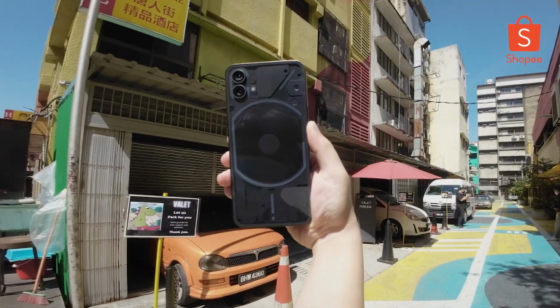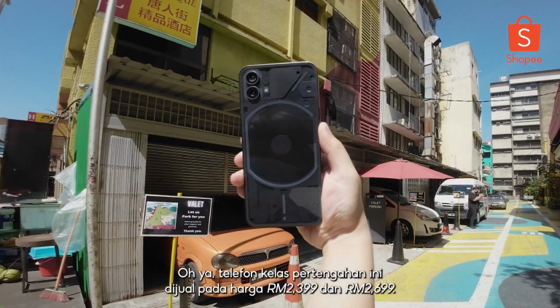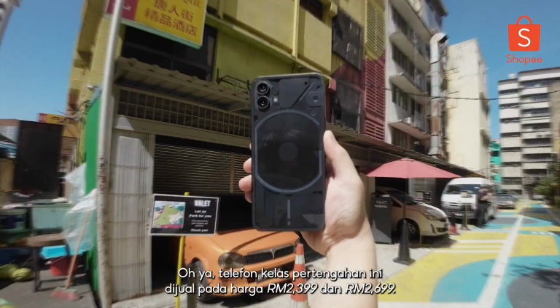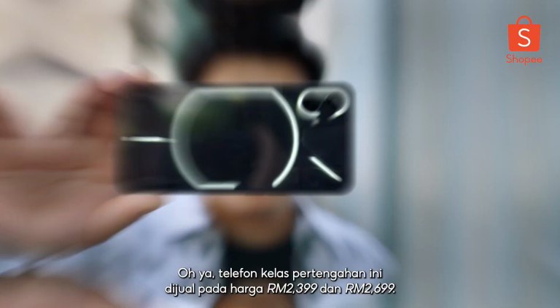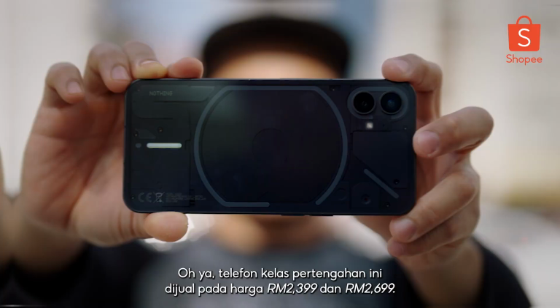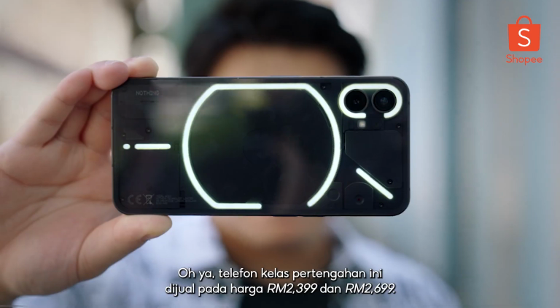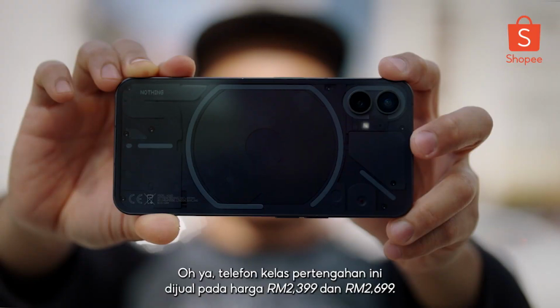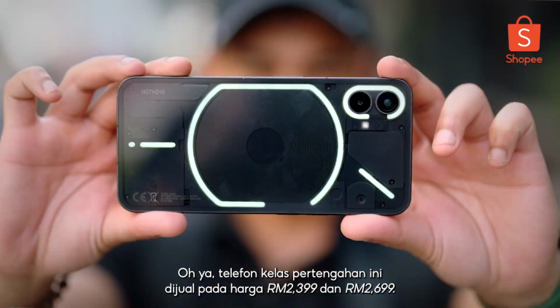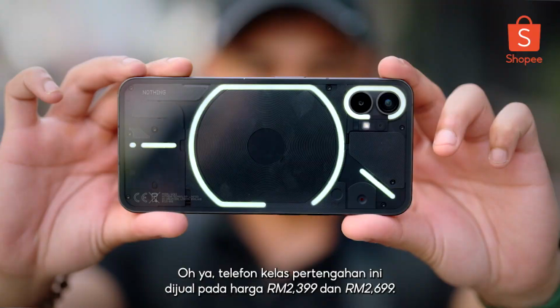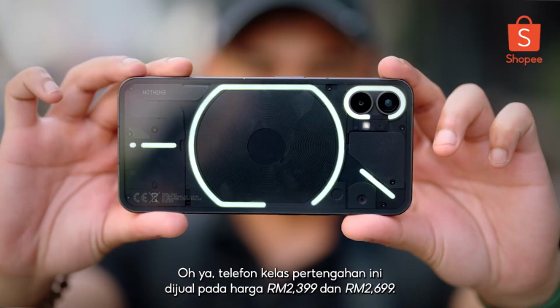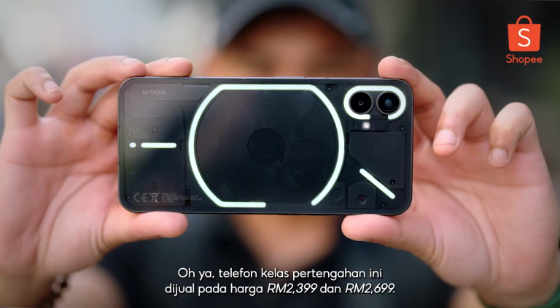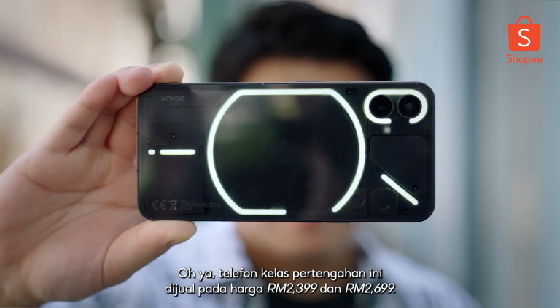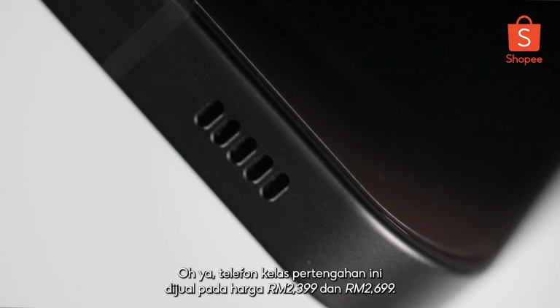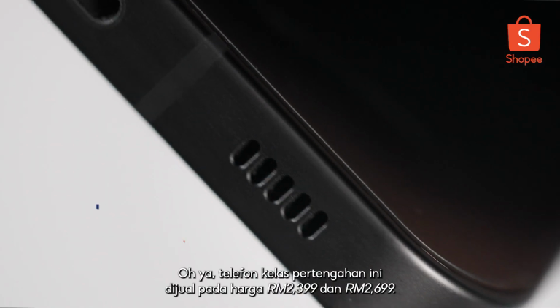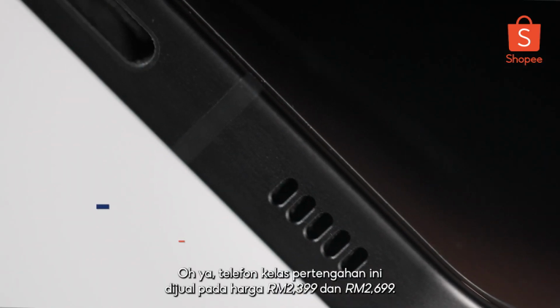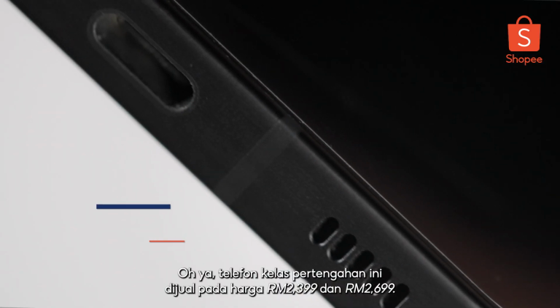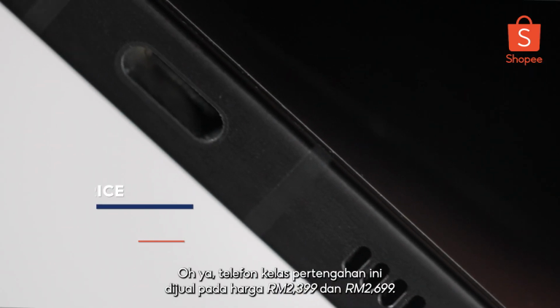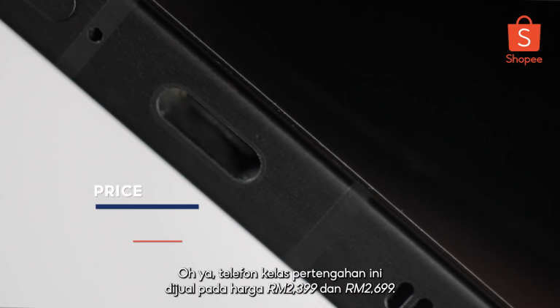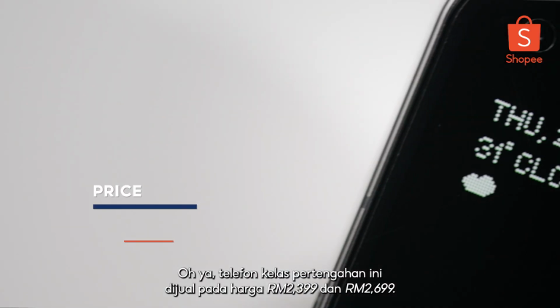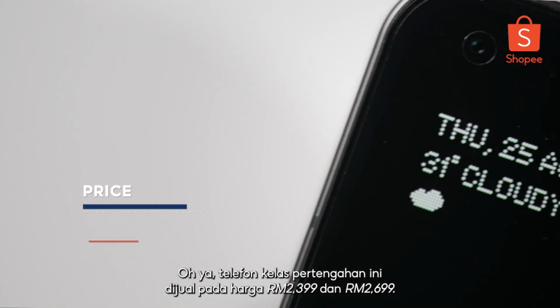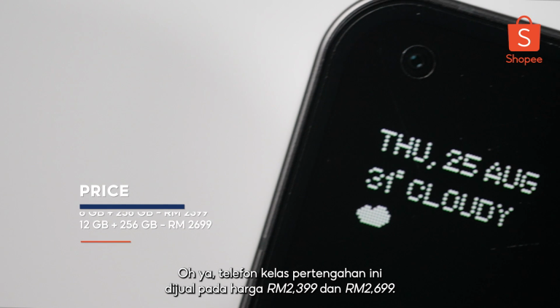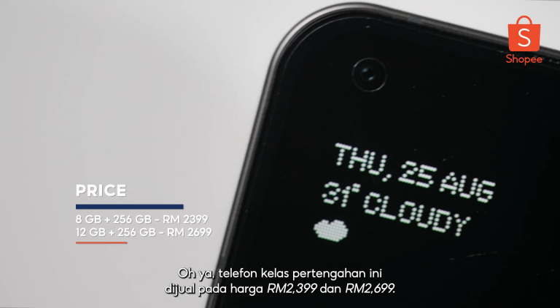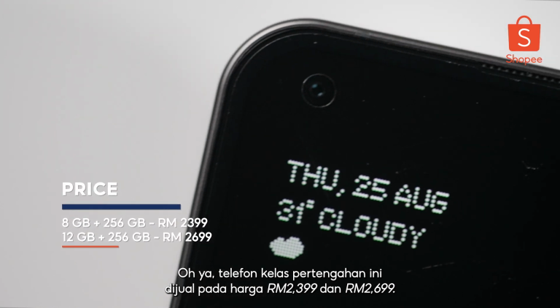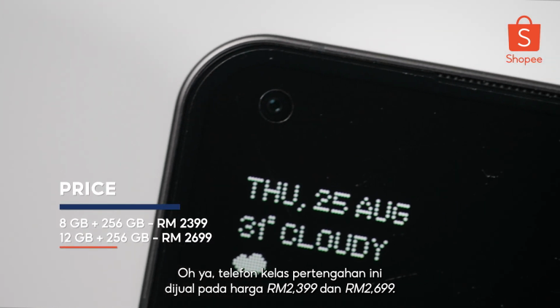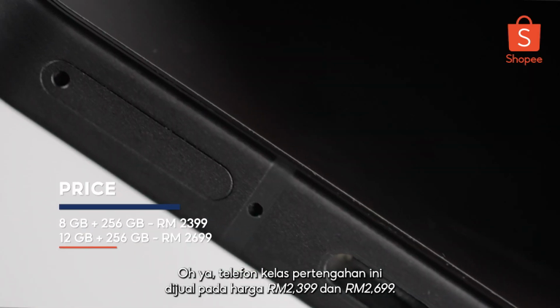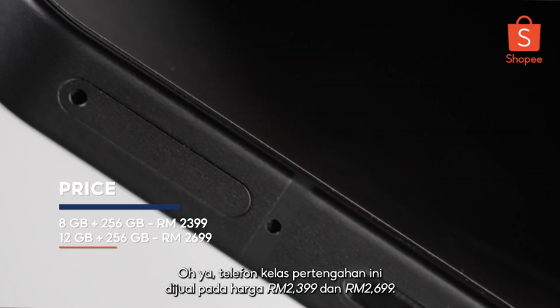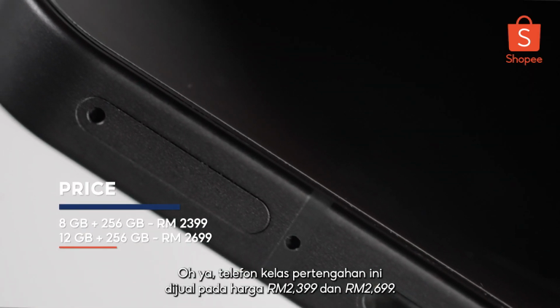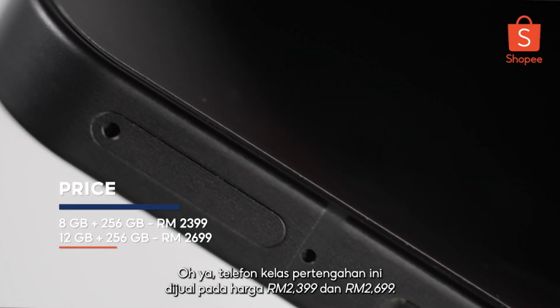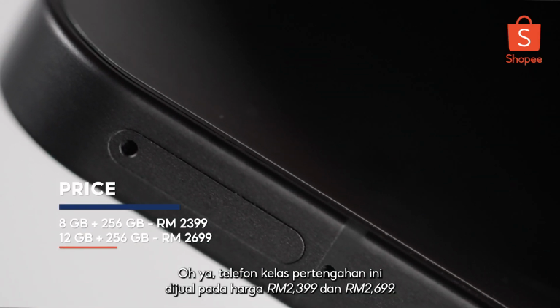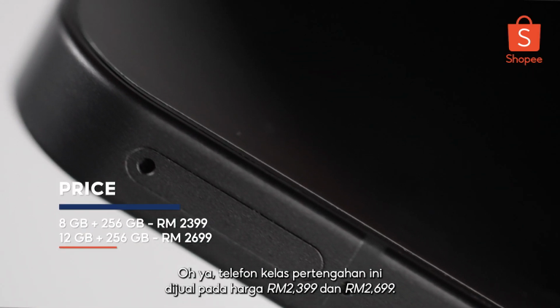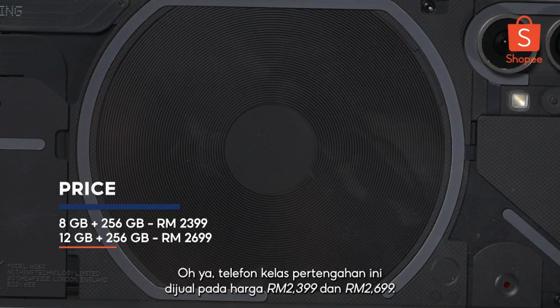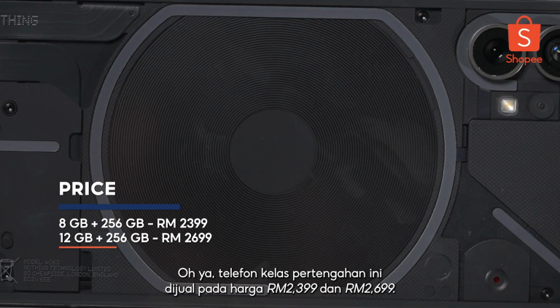By the way, this mid-tier phone is retailed at the price of RM2,399 and RM2,699.